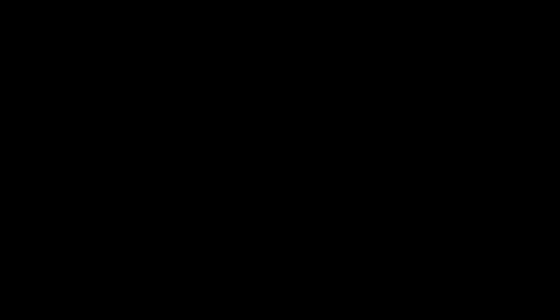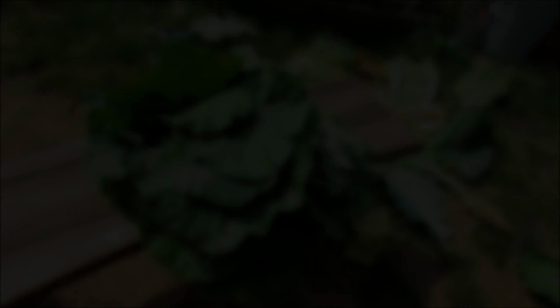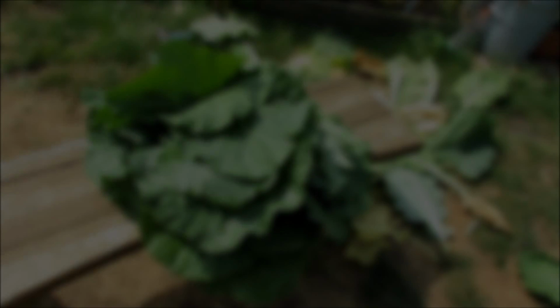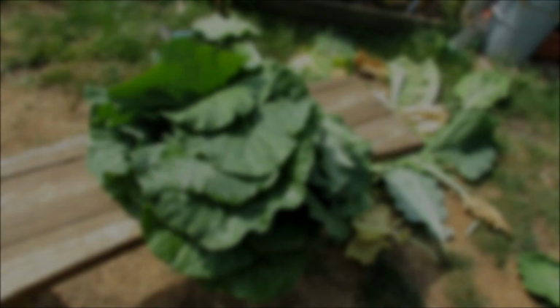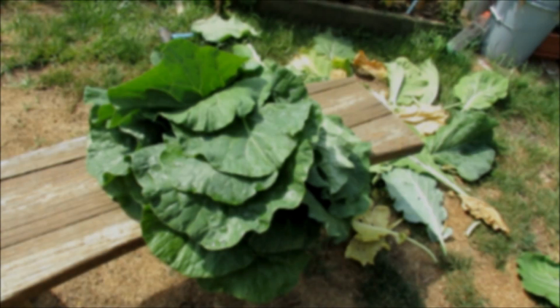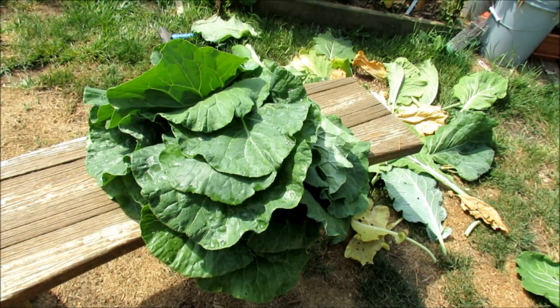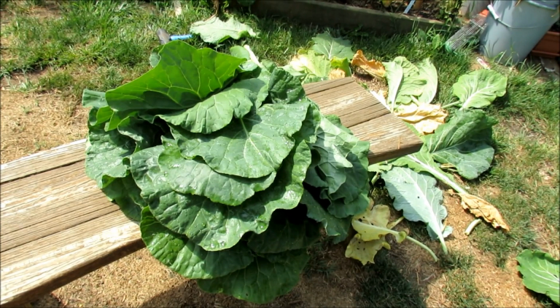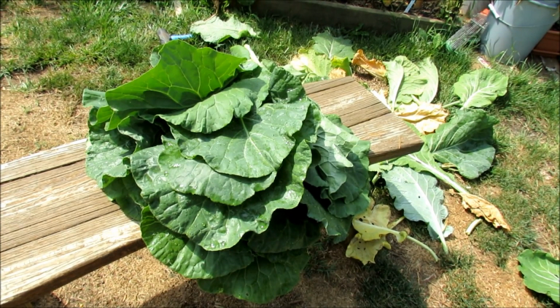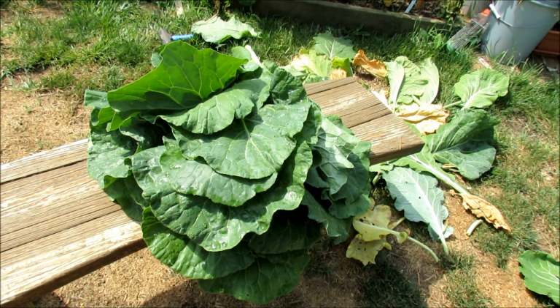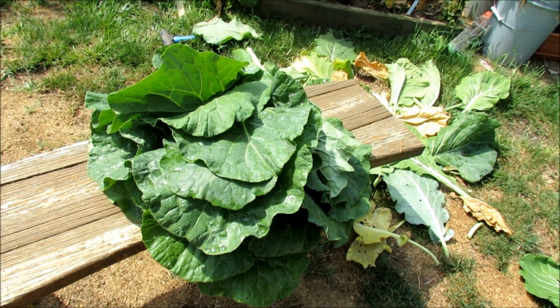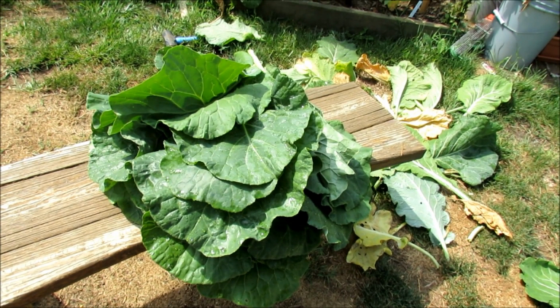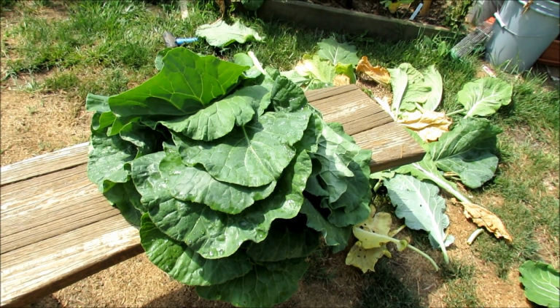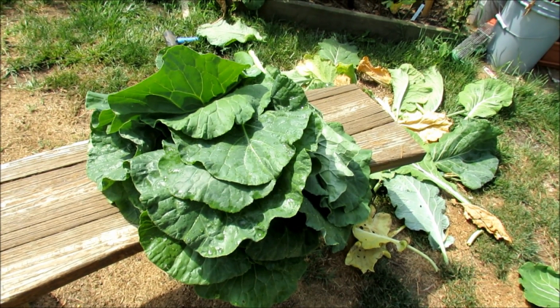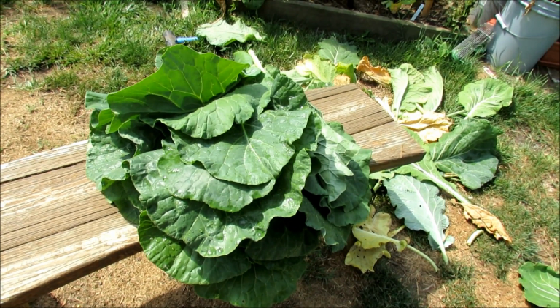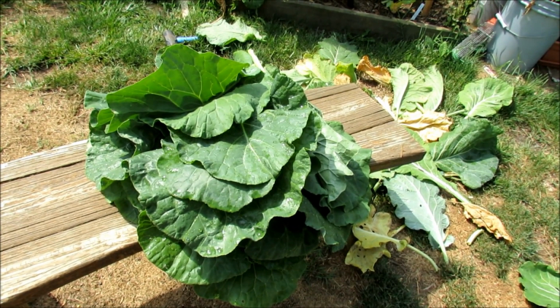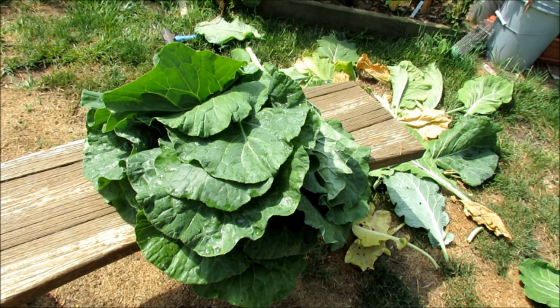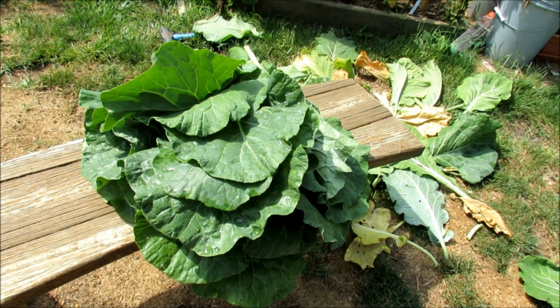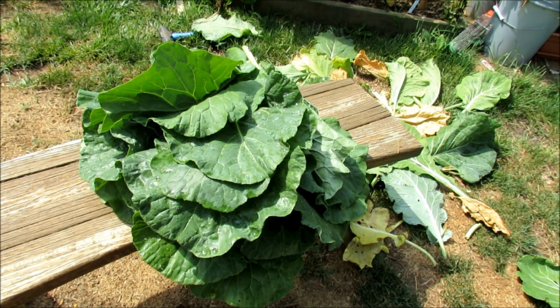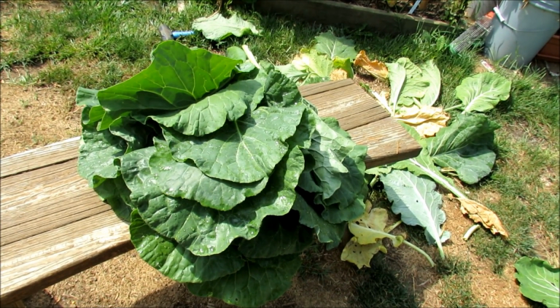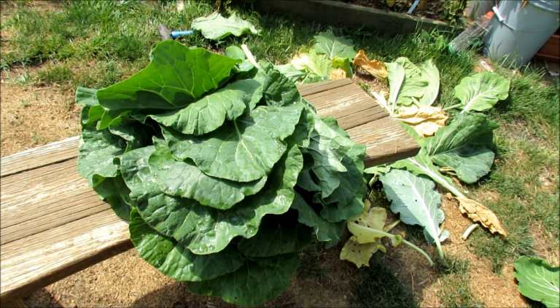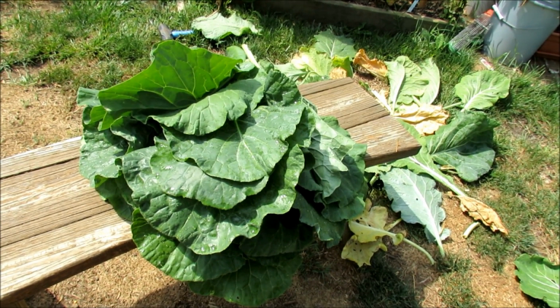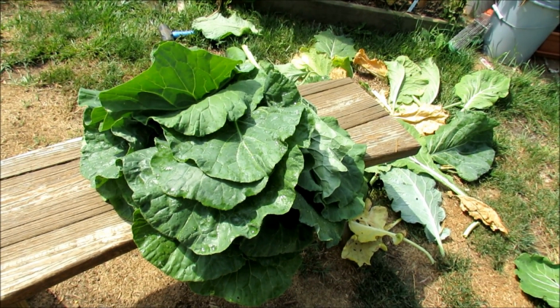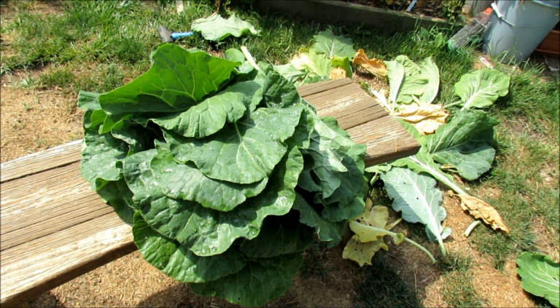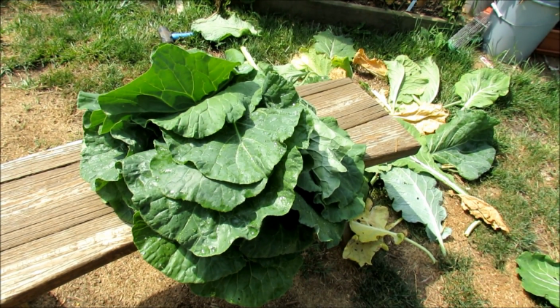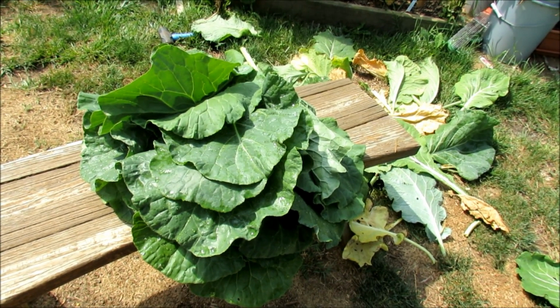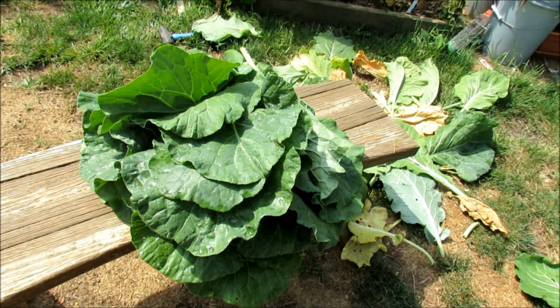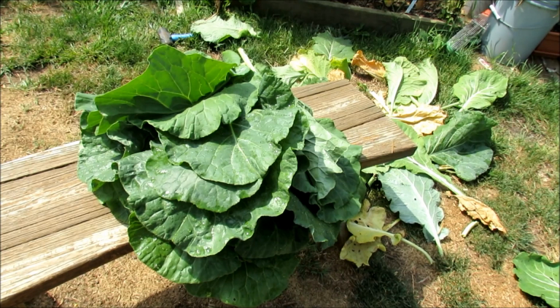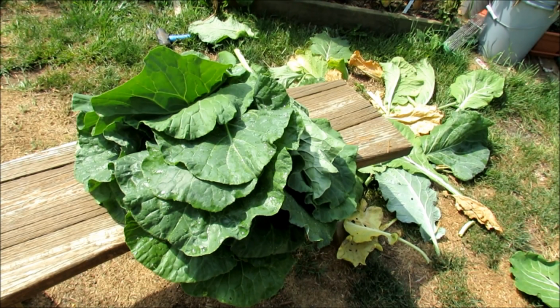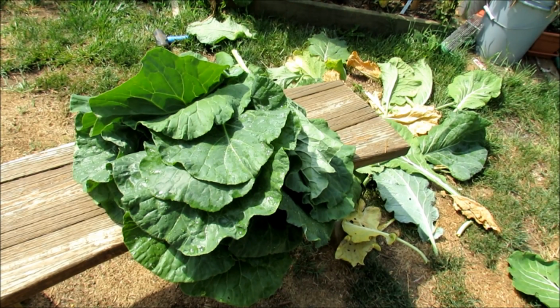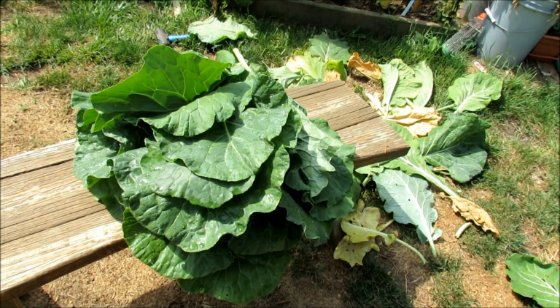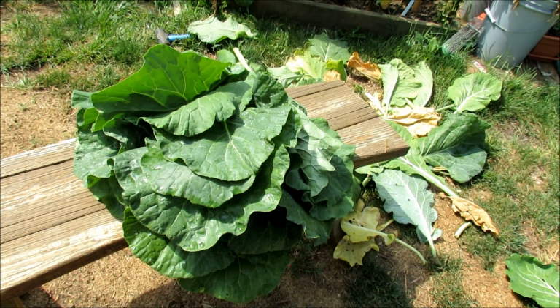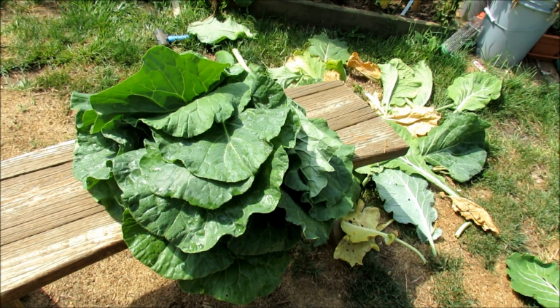Welcome to the Rusted Garden. Today I'm harvesting kale and taking care of white flies, and I want to show you how to do that.